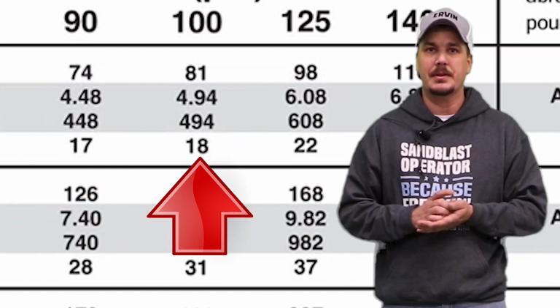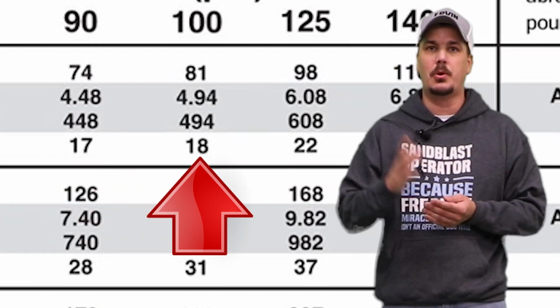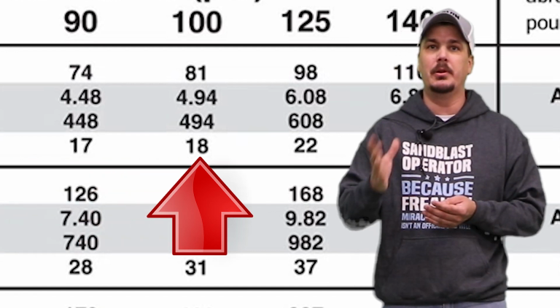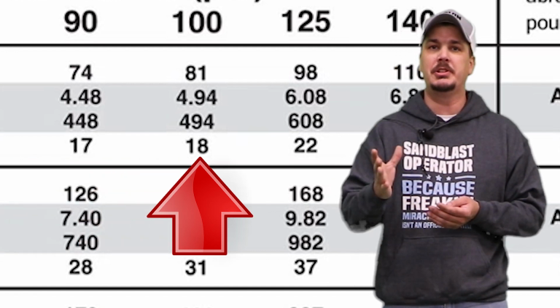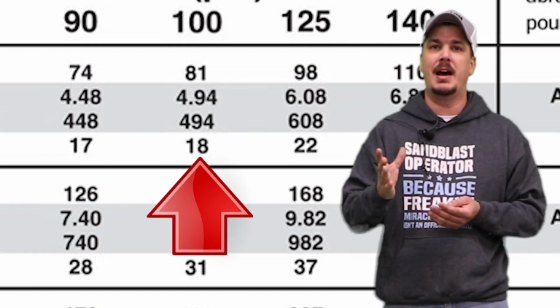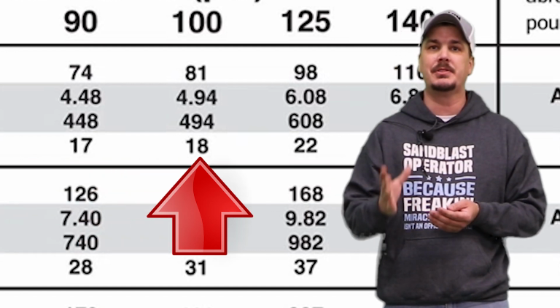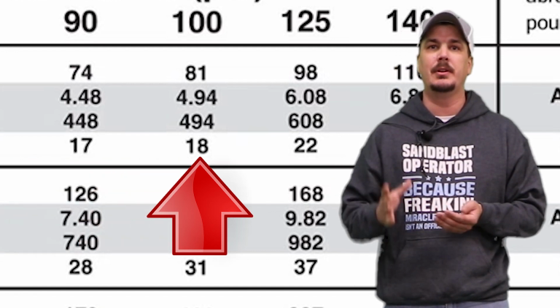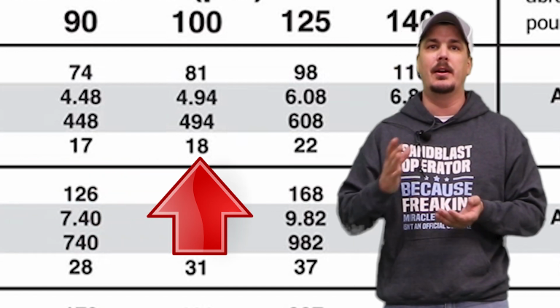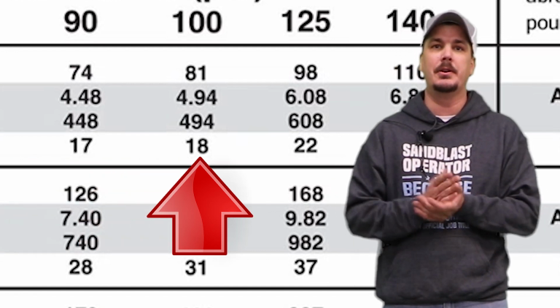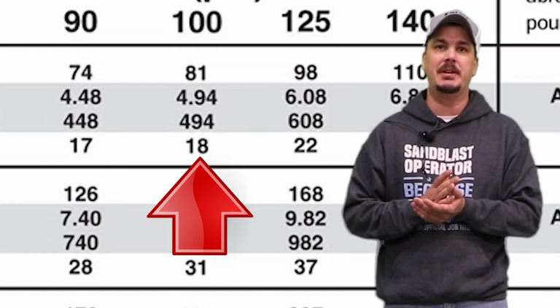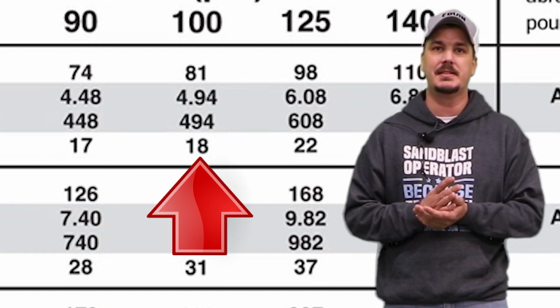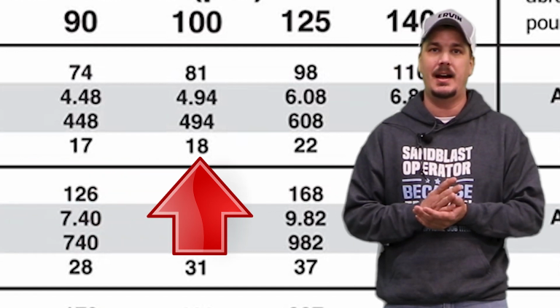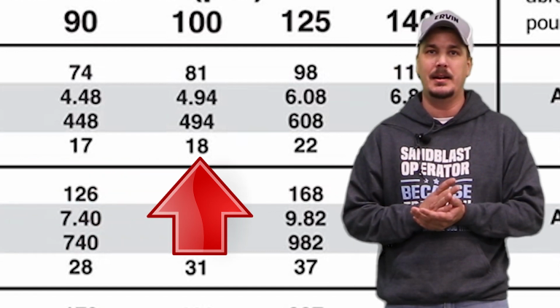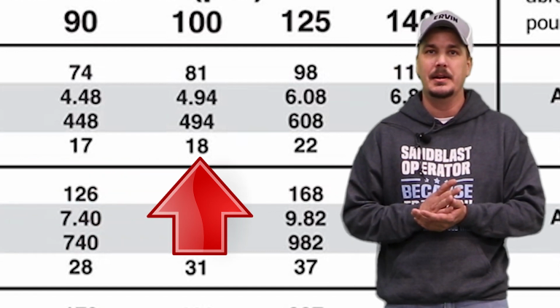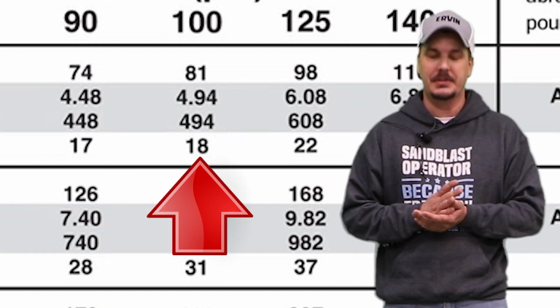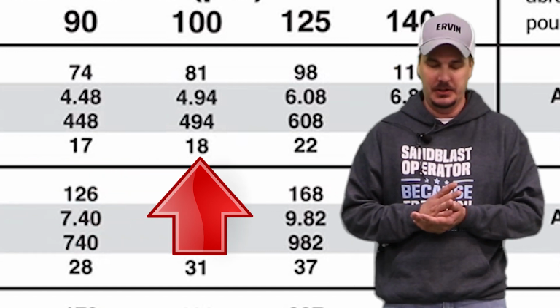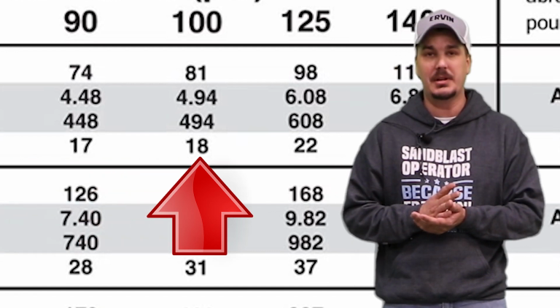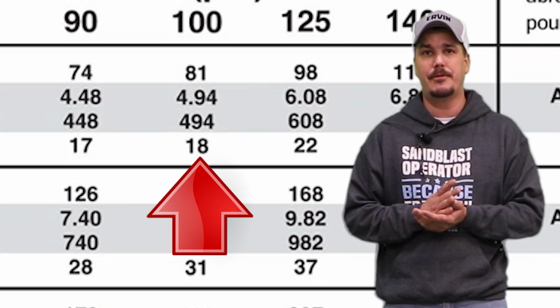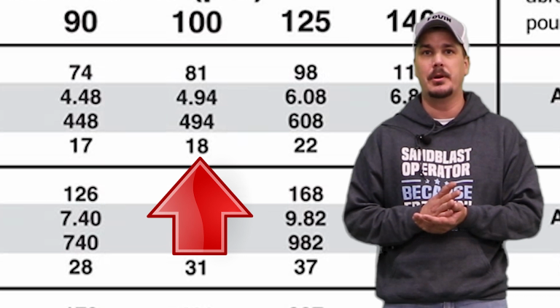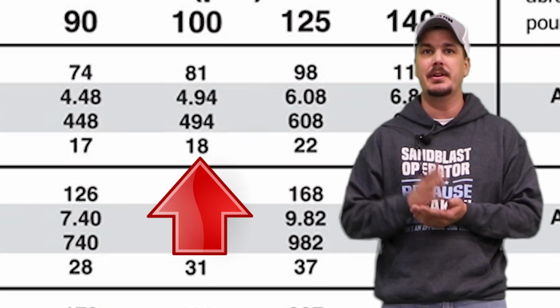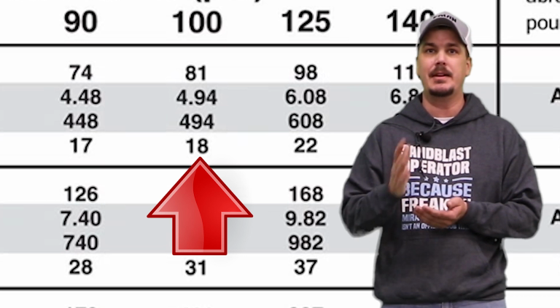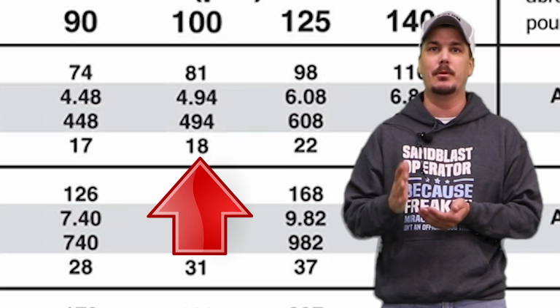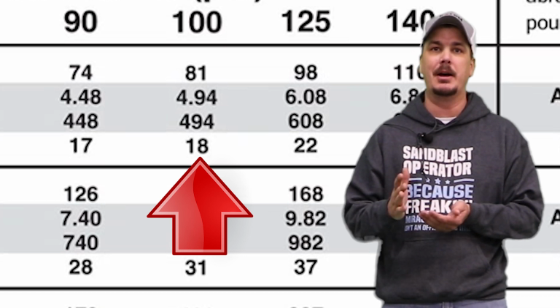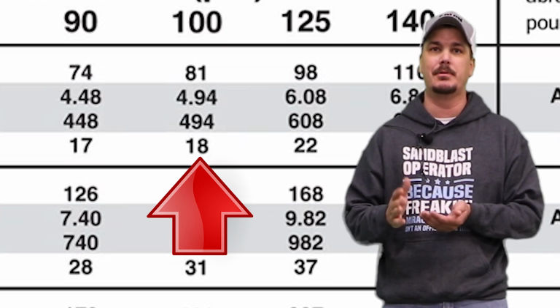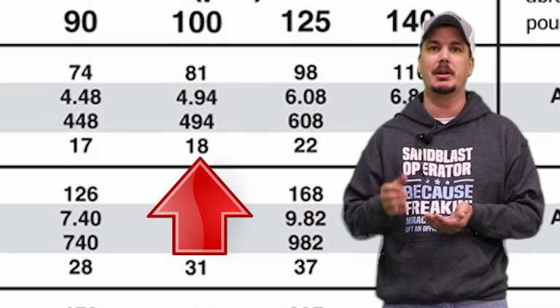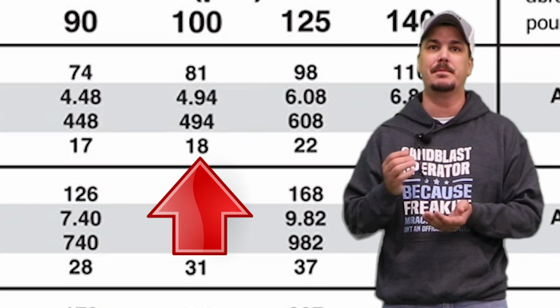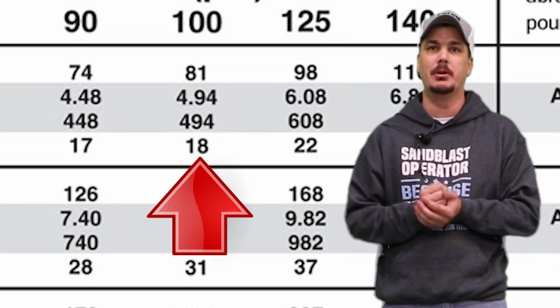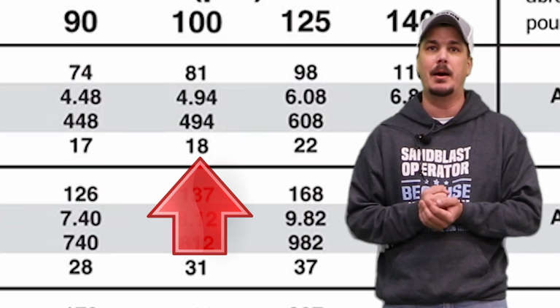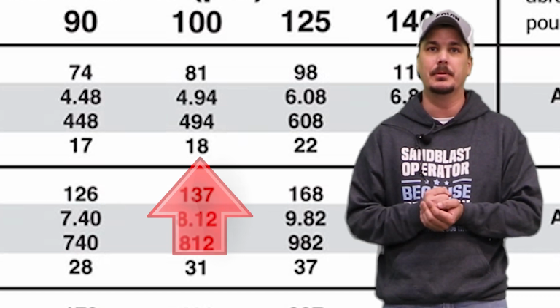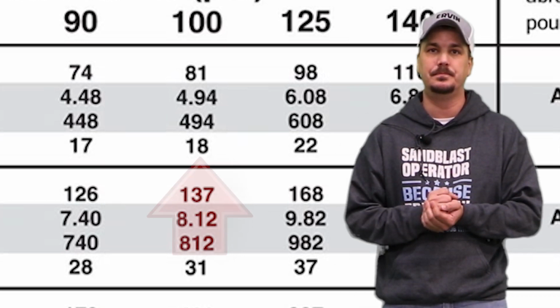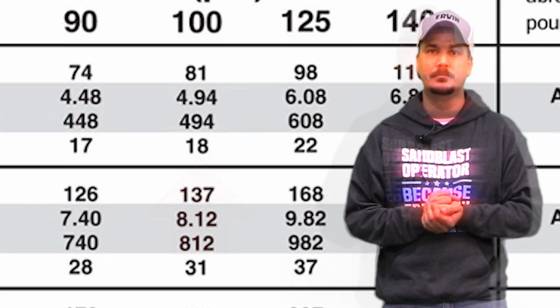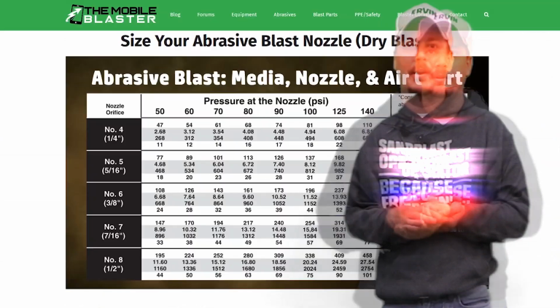We're going to need 81 CFM for this nozzle. This quarter inch nozzle at 100 PSI is going to use up 494 pounds of abrasive per hour.